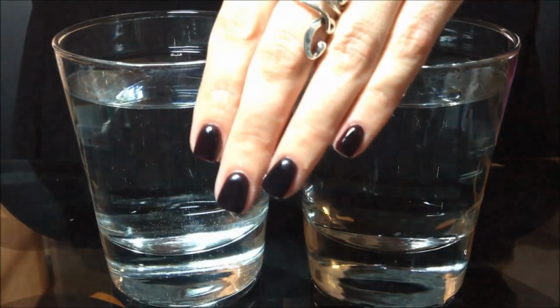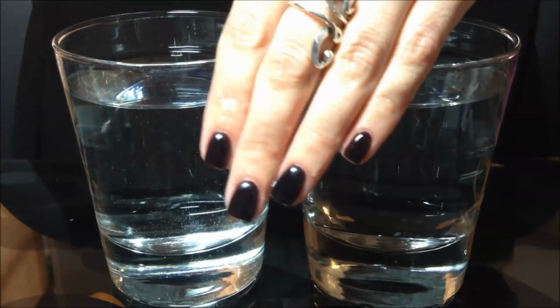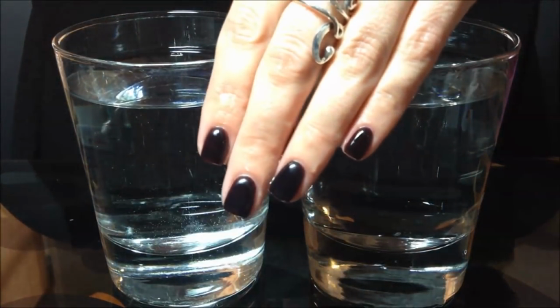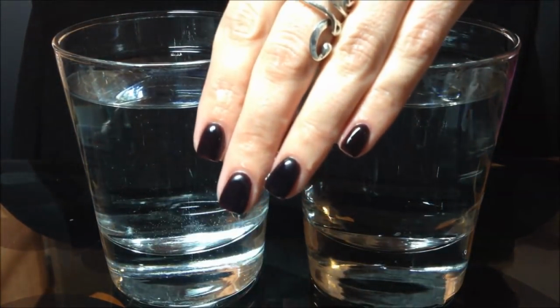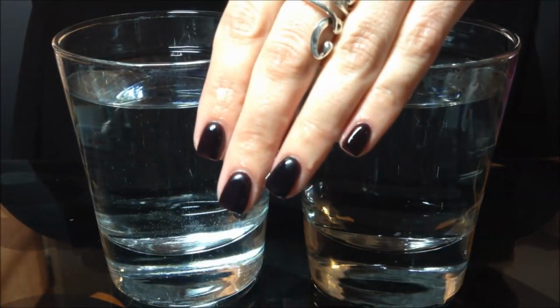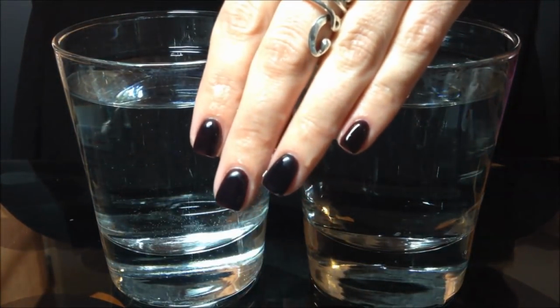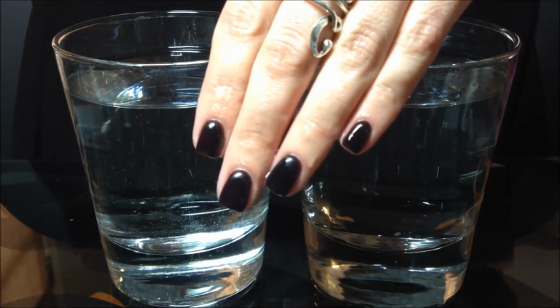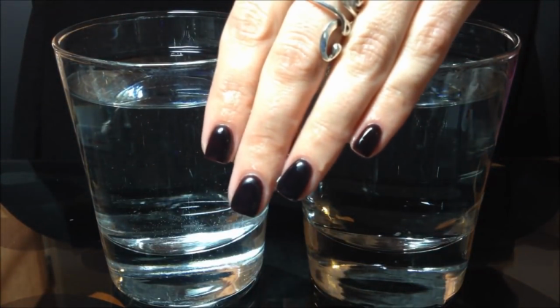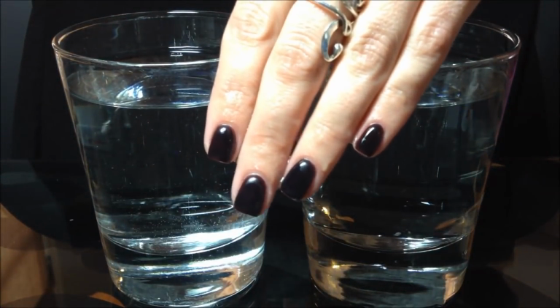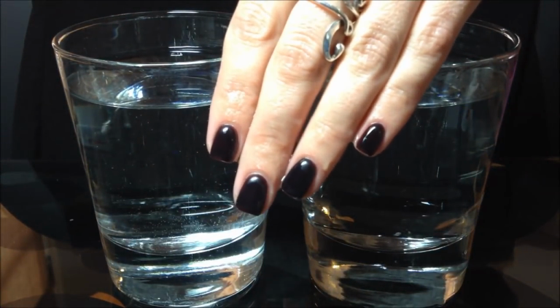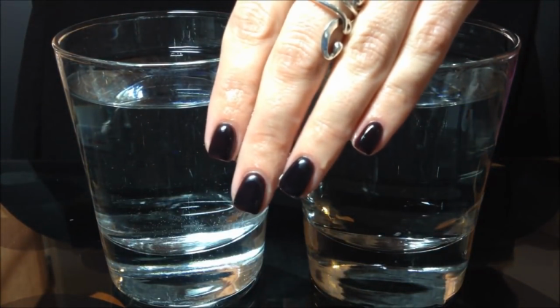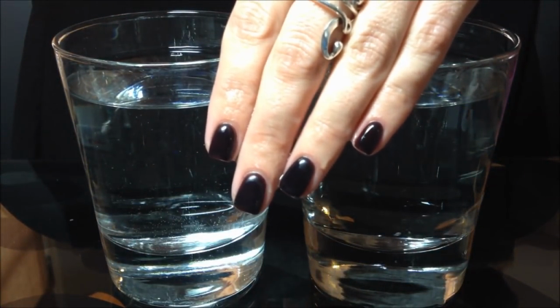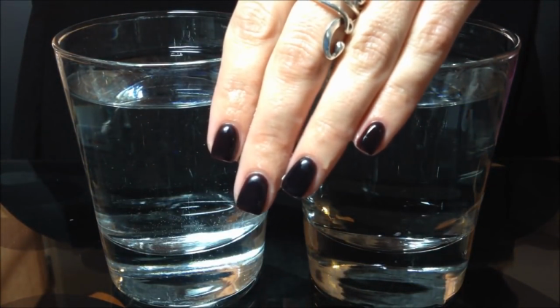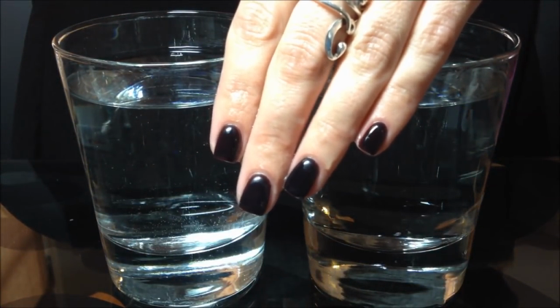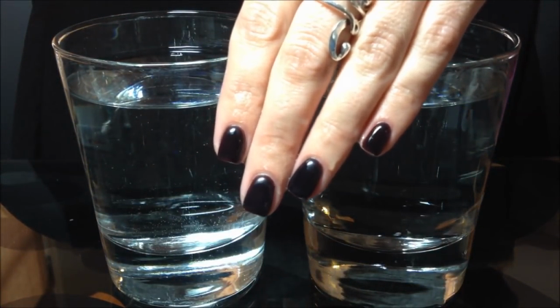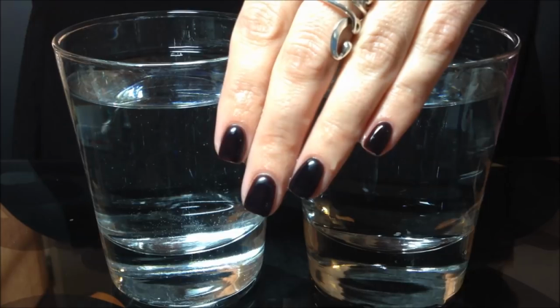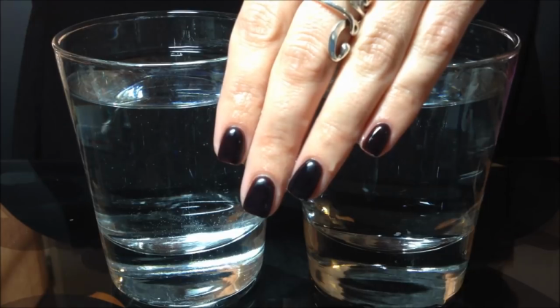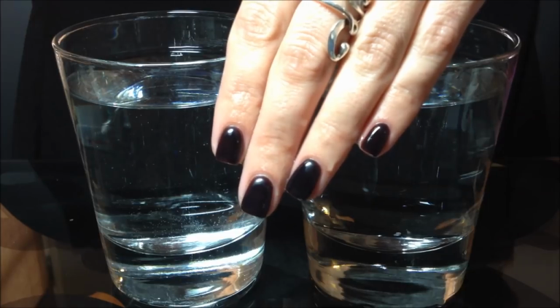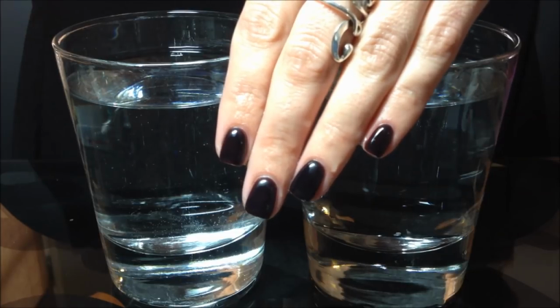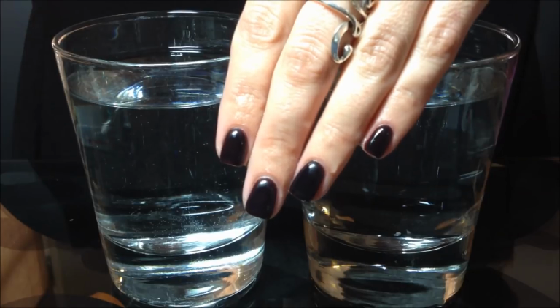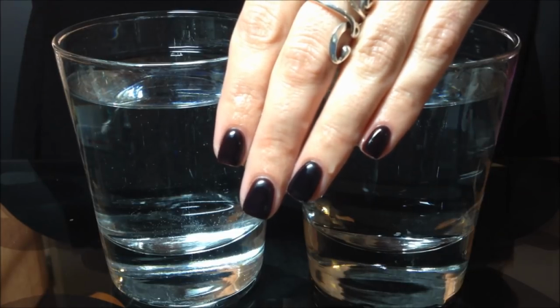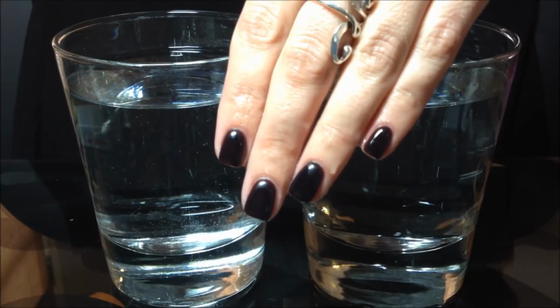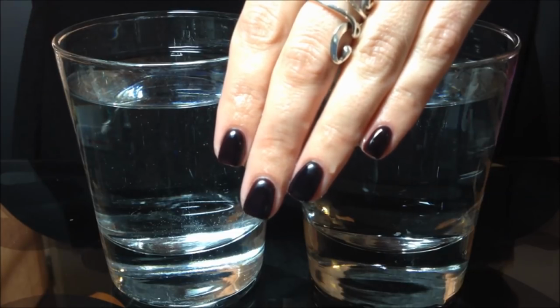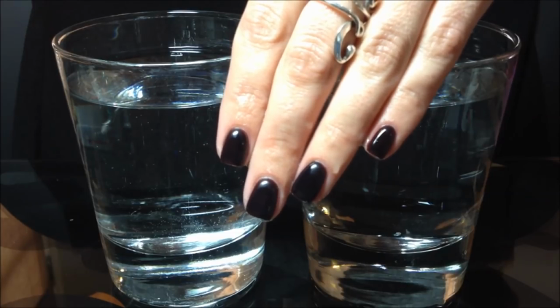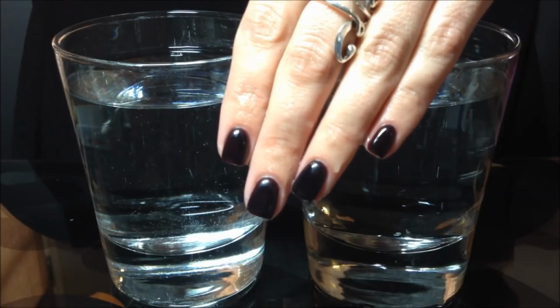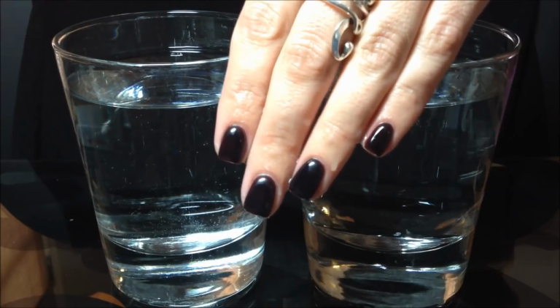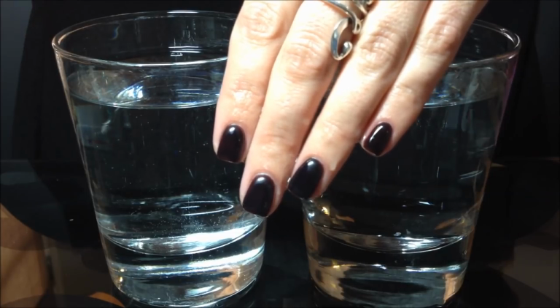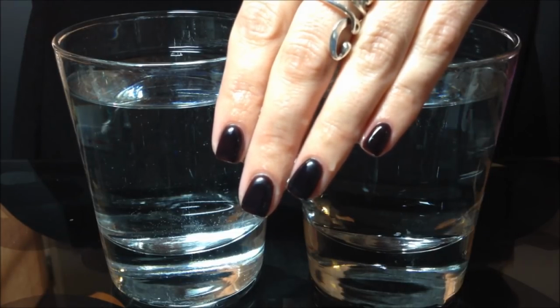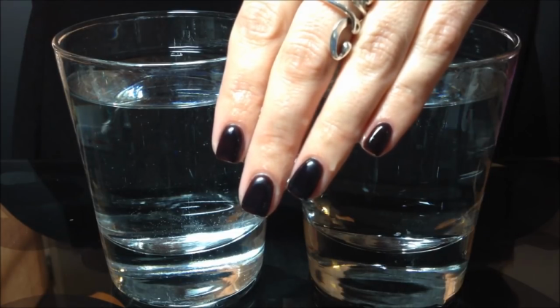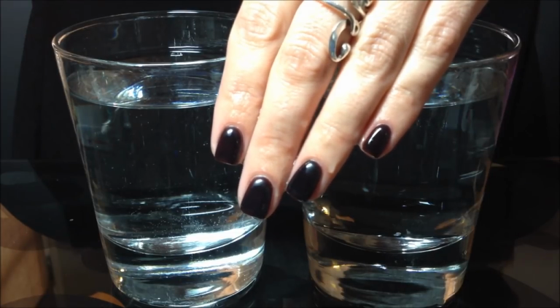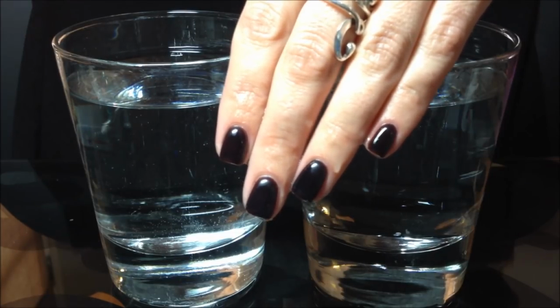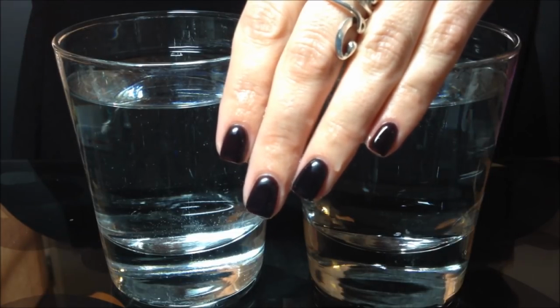This is pretty fun, I found this on eBay. Look up Orly Gel Effects Shade Shifter, and have fun!